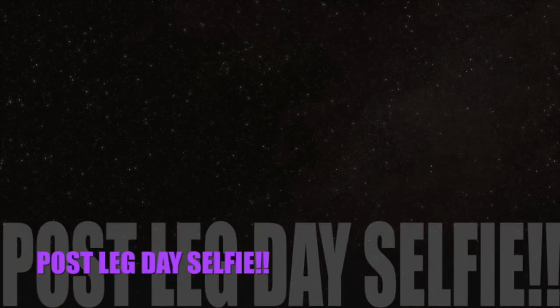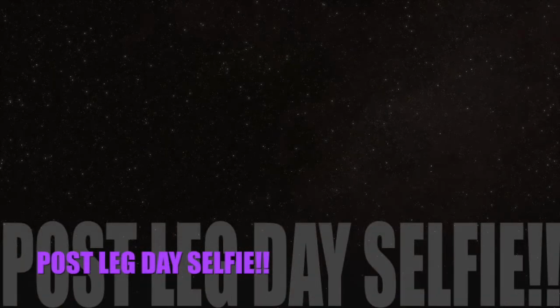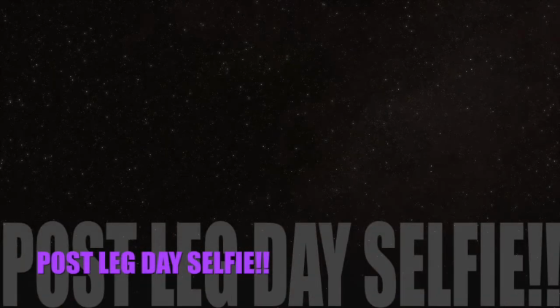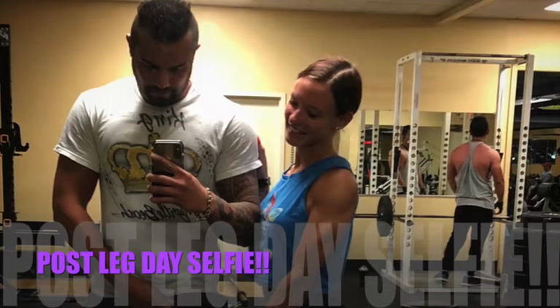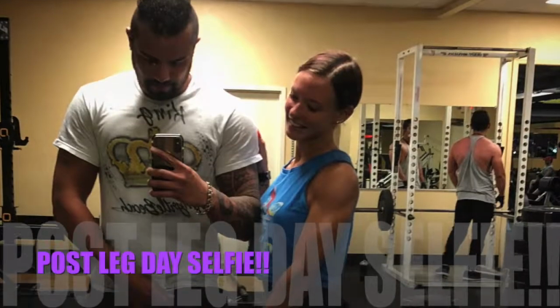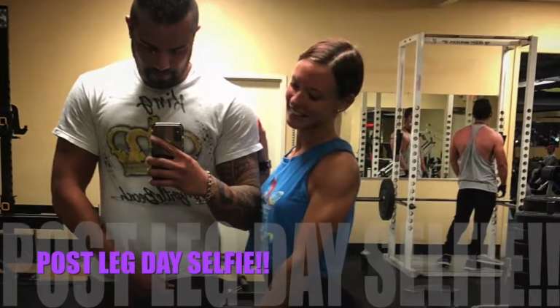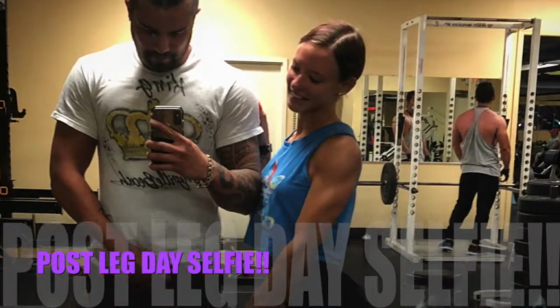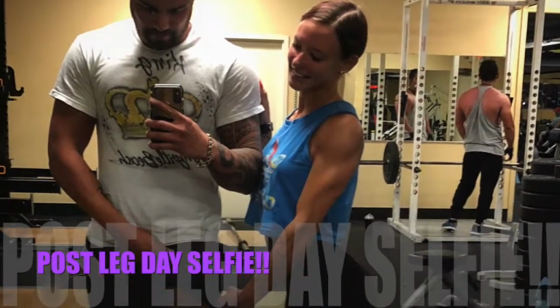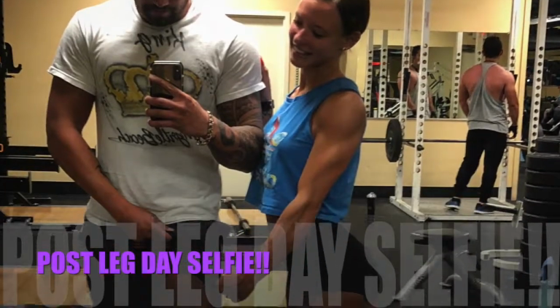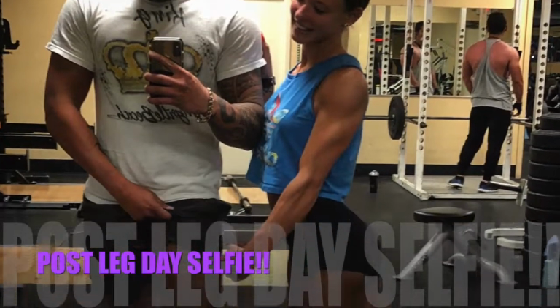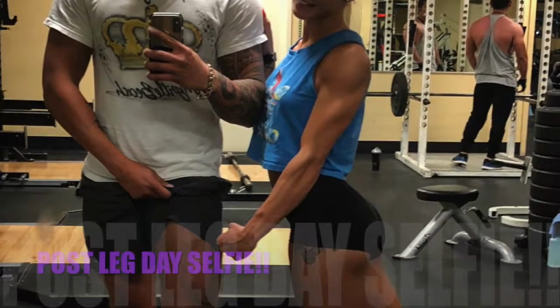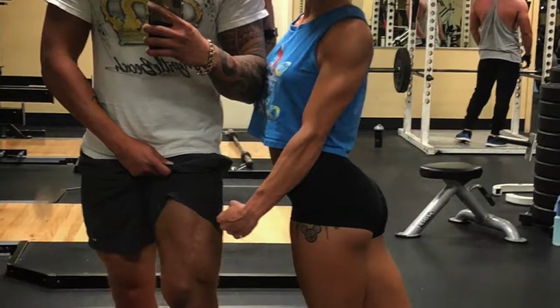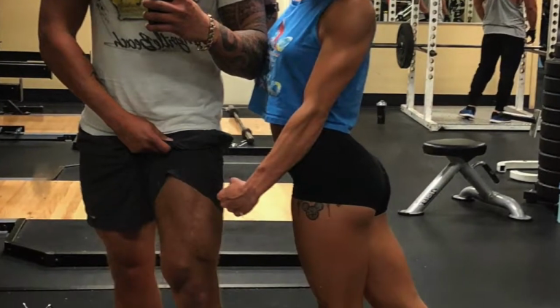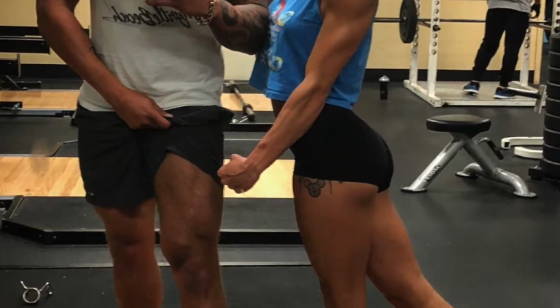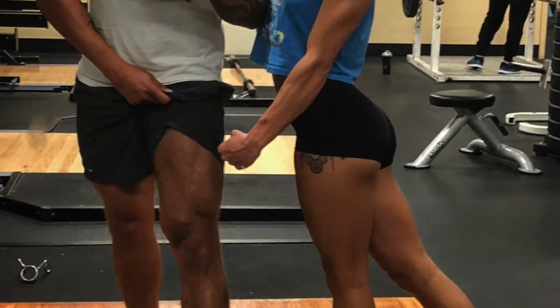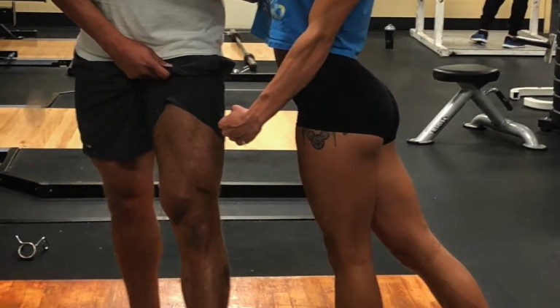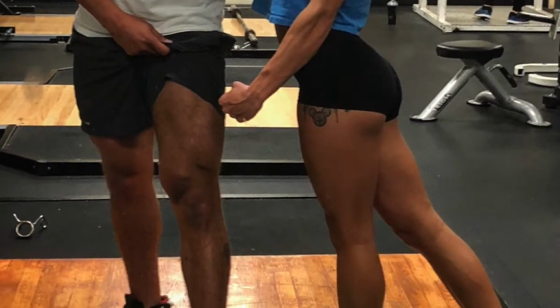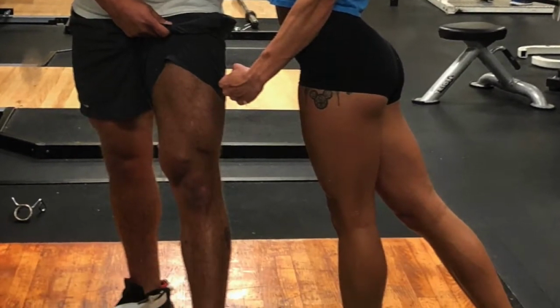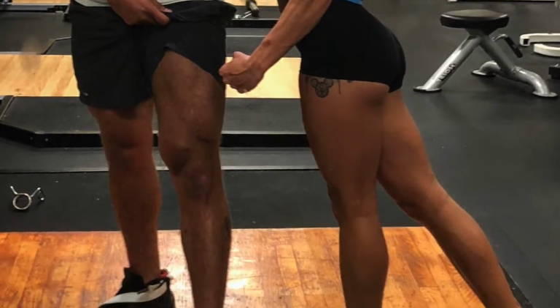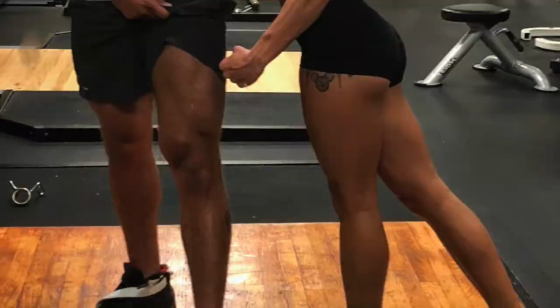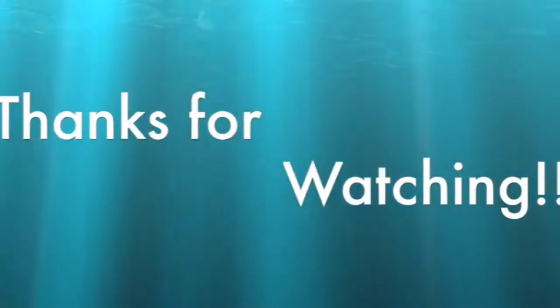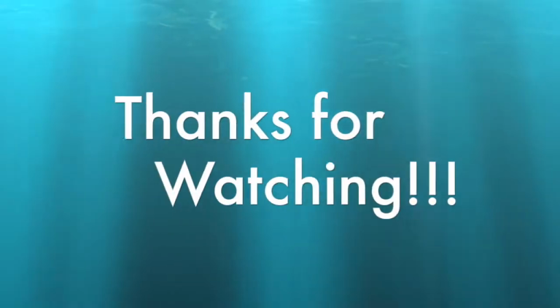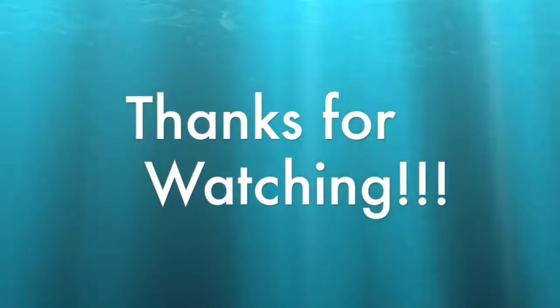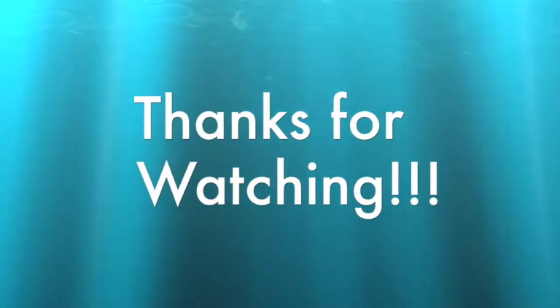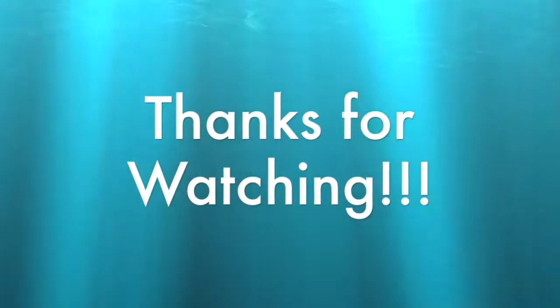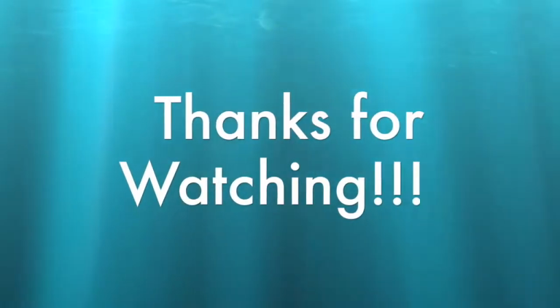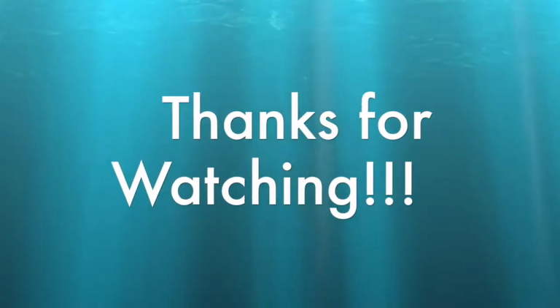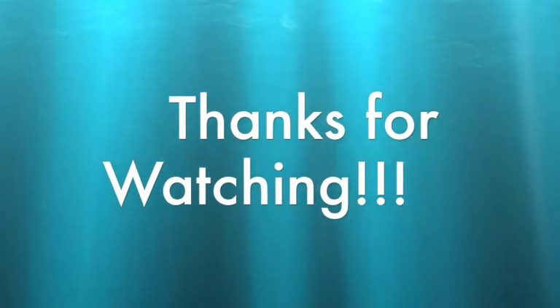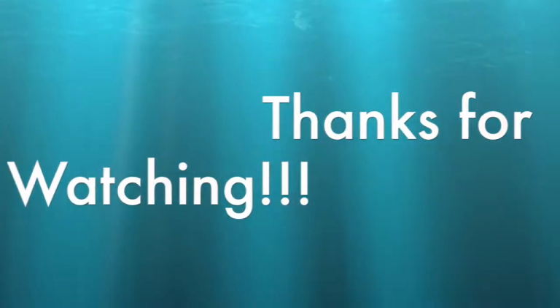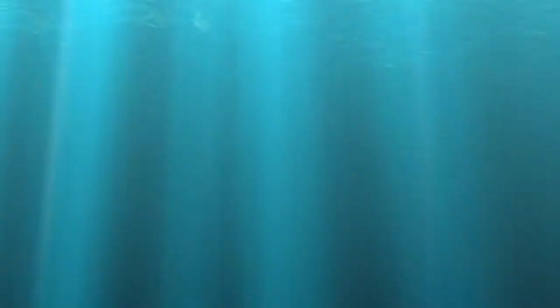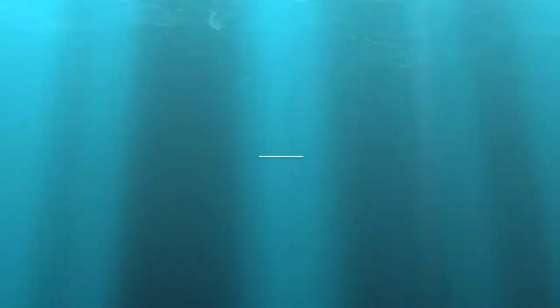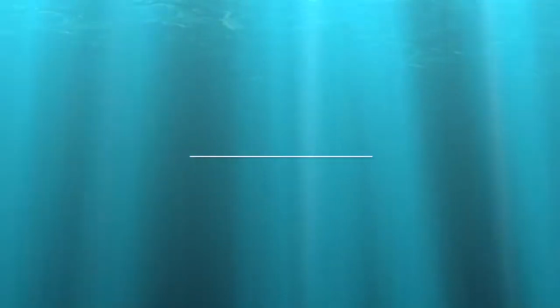All right guys, that is pretty much the conclusion of our leg day workout. Hope you enjoyed and please do not forget to like and subscribe to our channel.